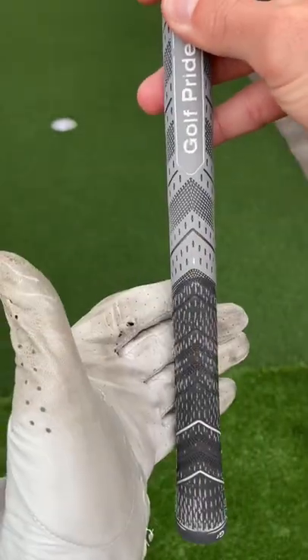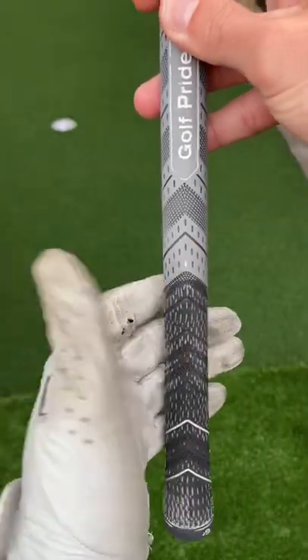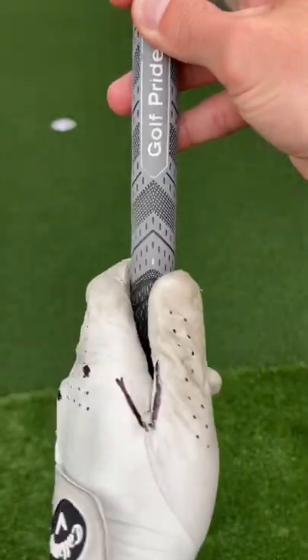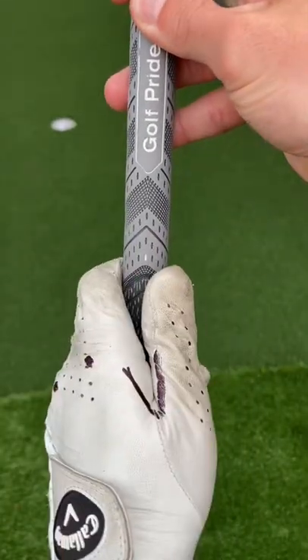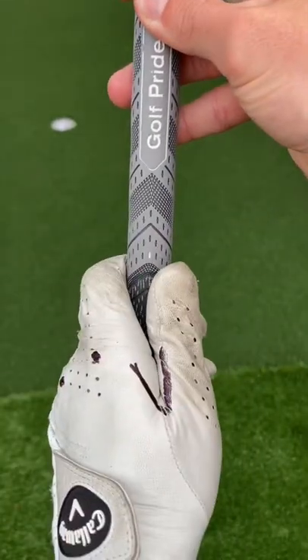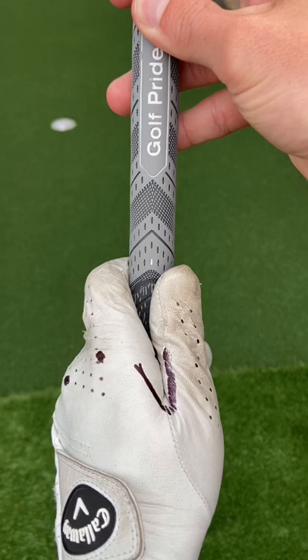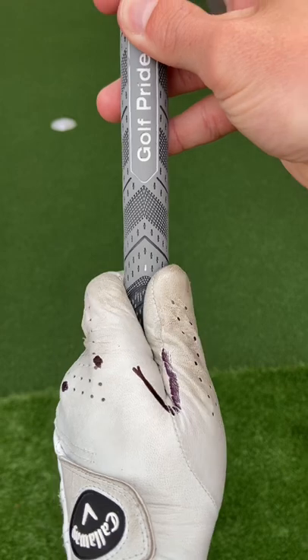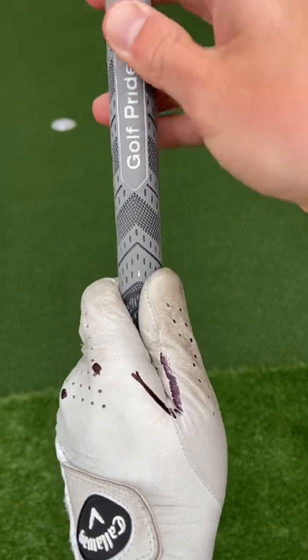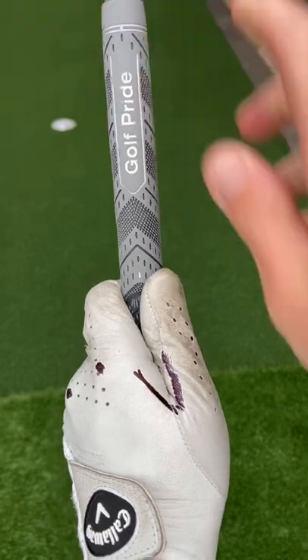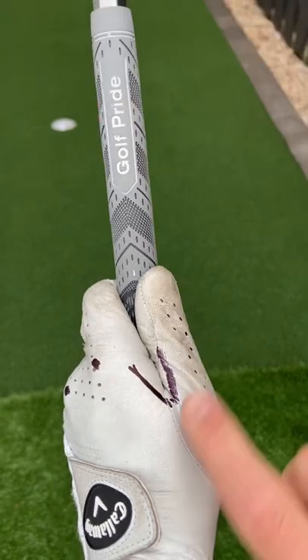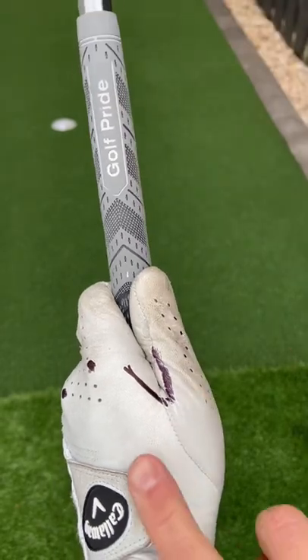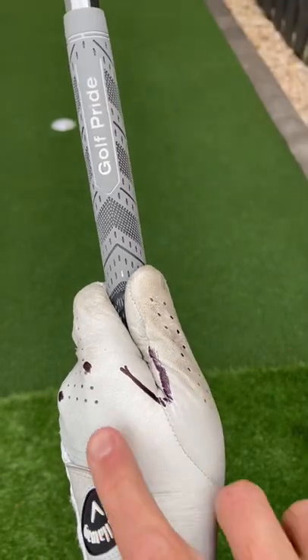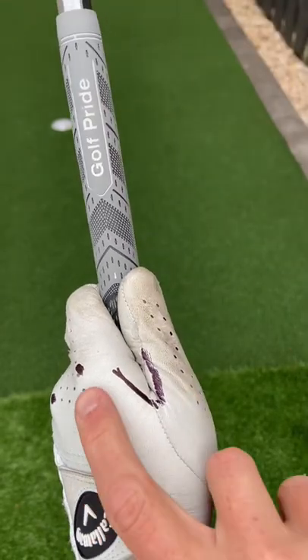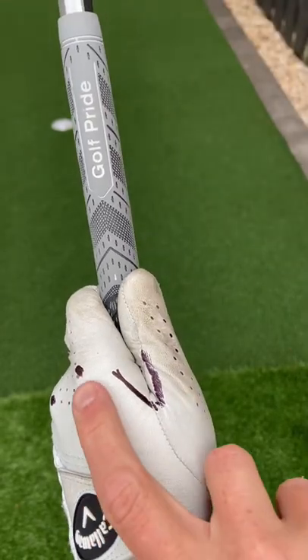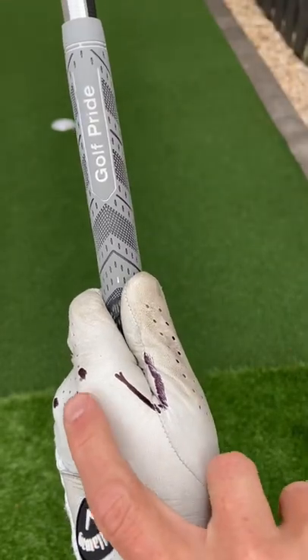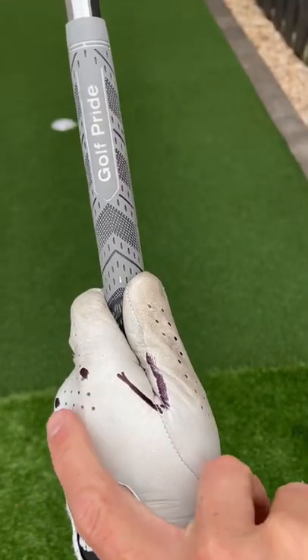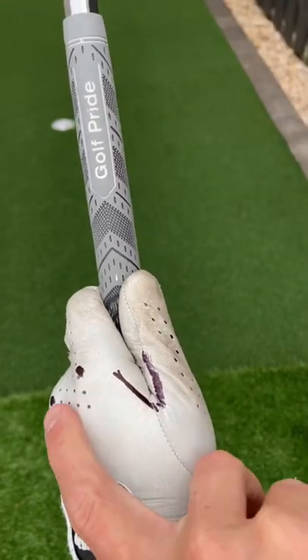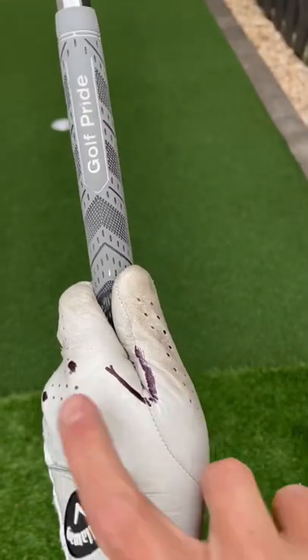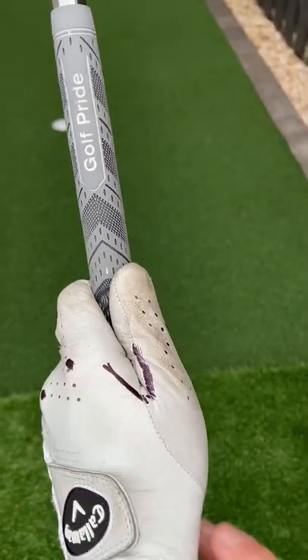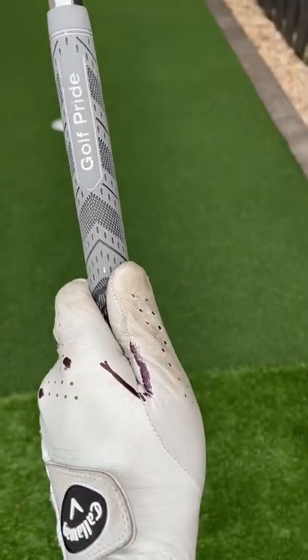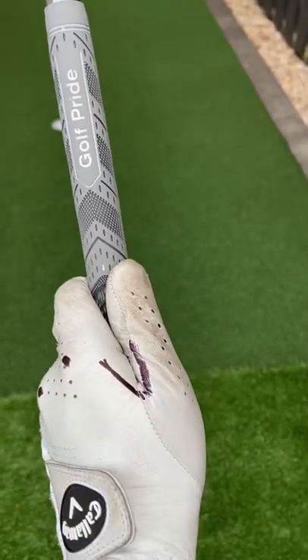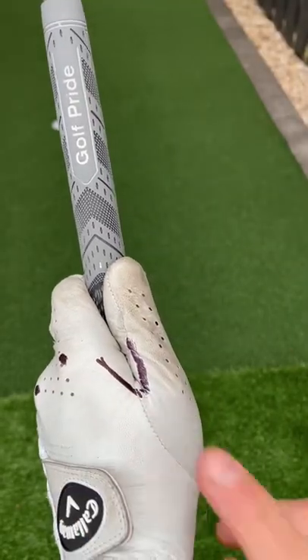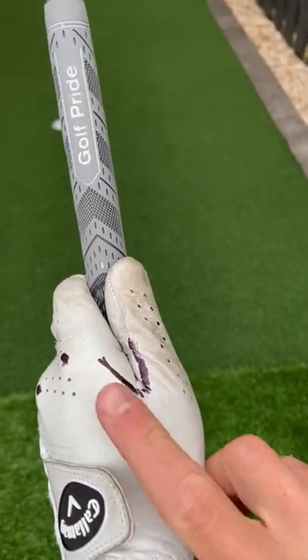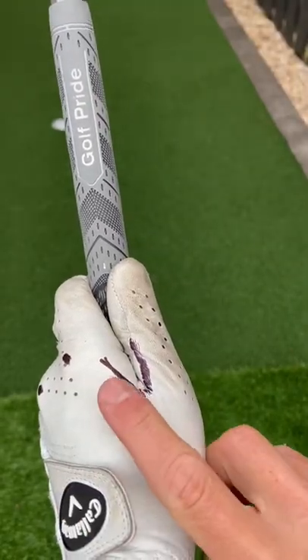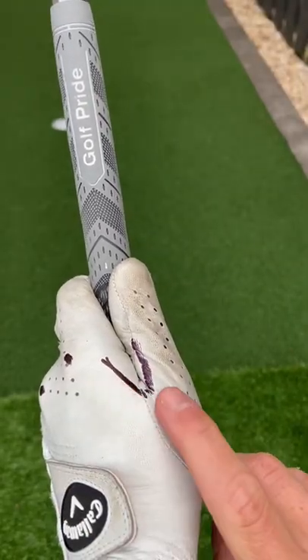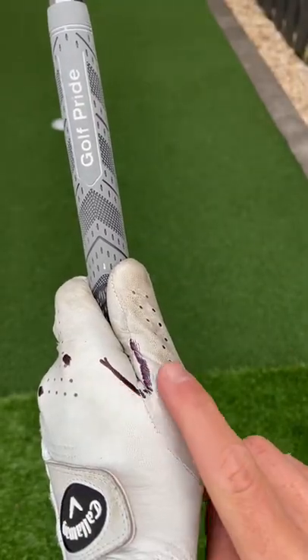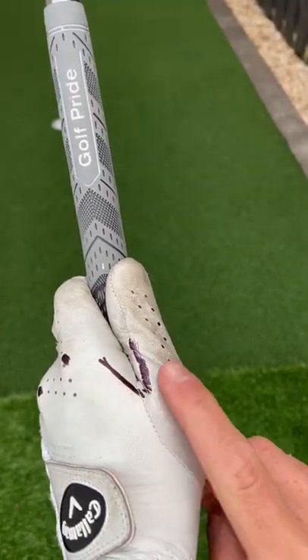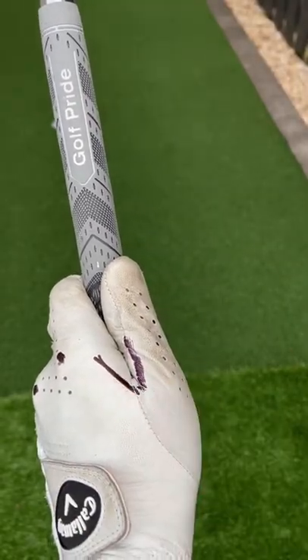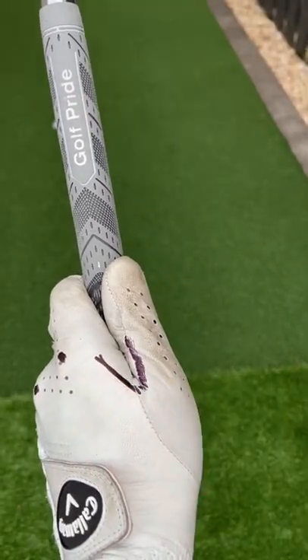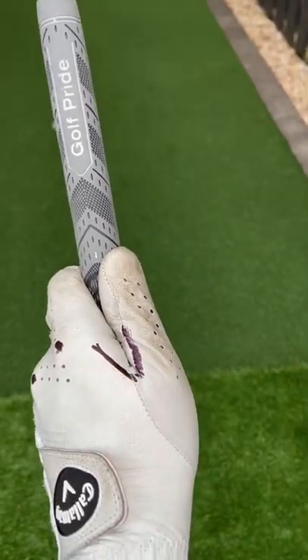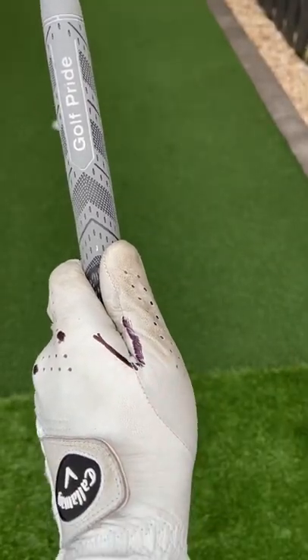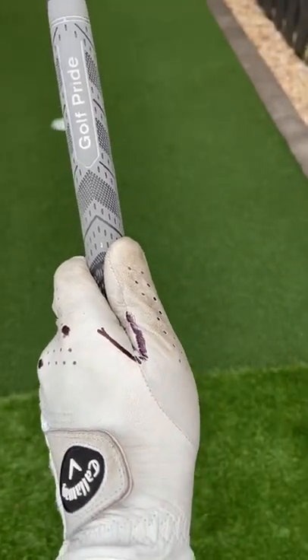Things you're looking for: through the fingers, index and middle knuckle visible, V up to the right shoulder.